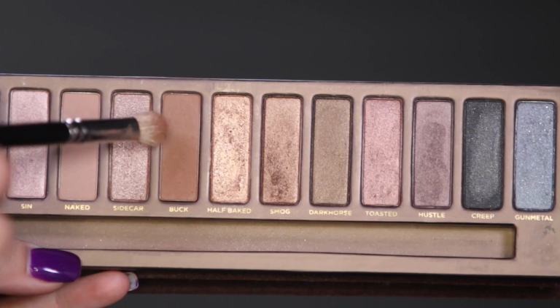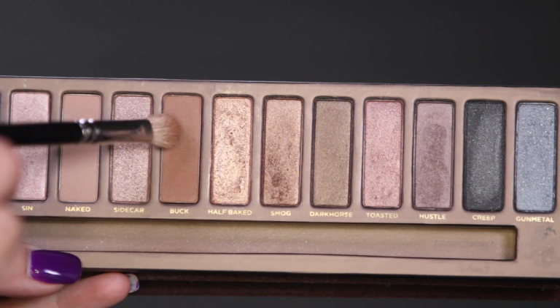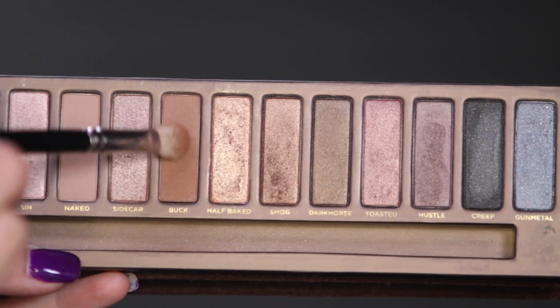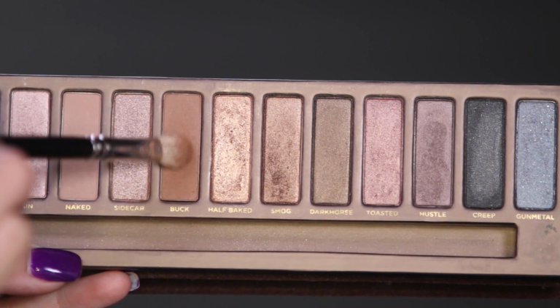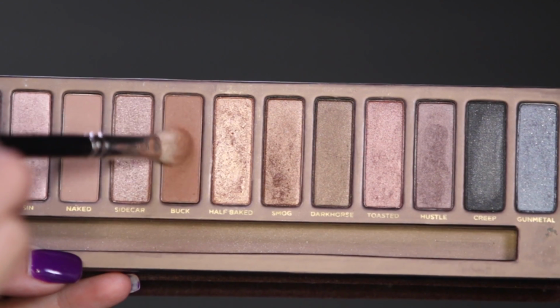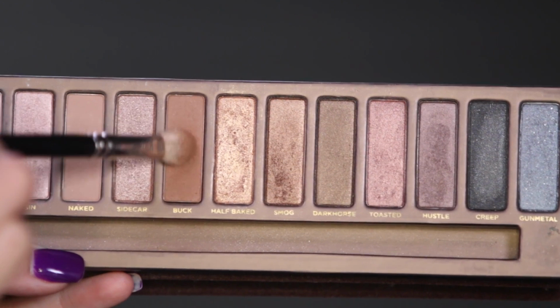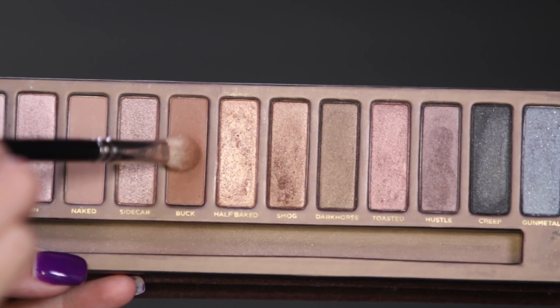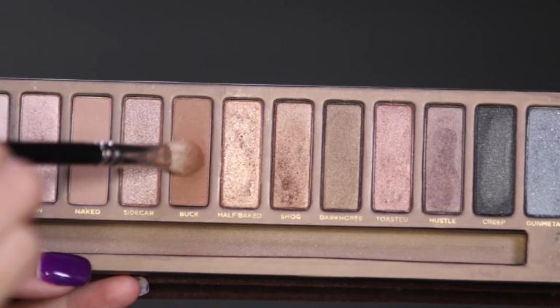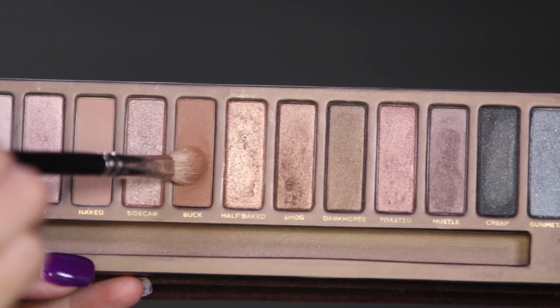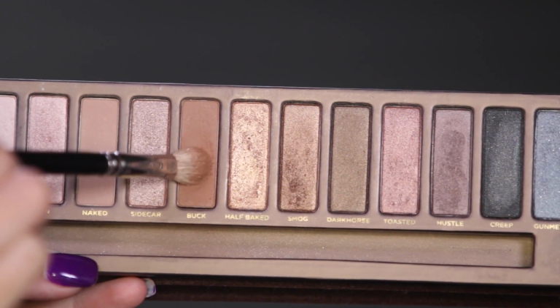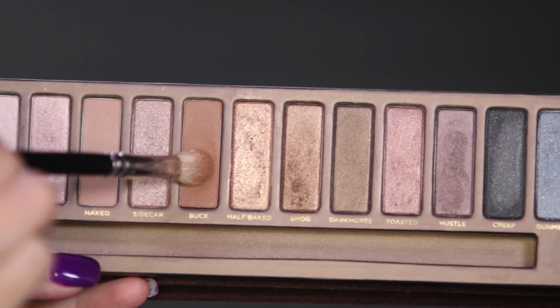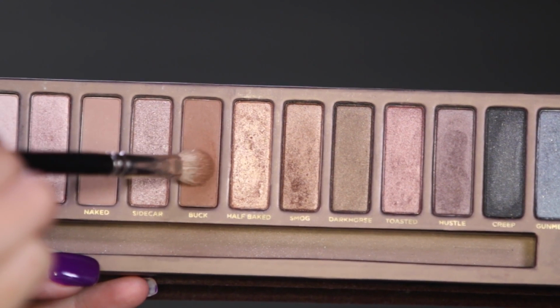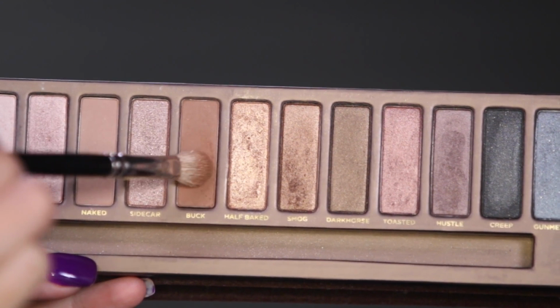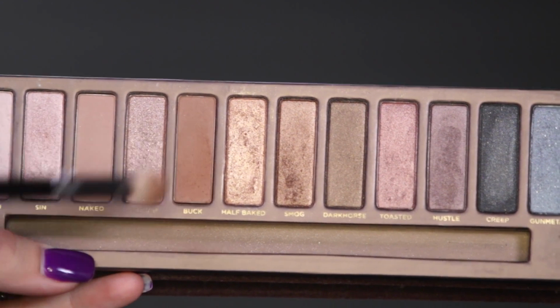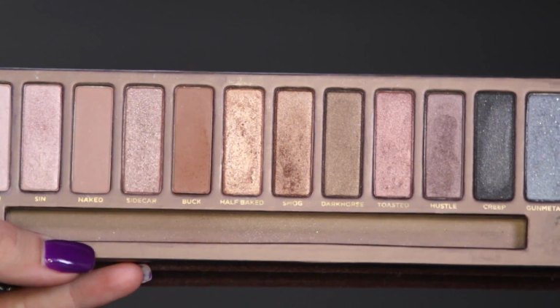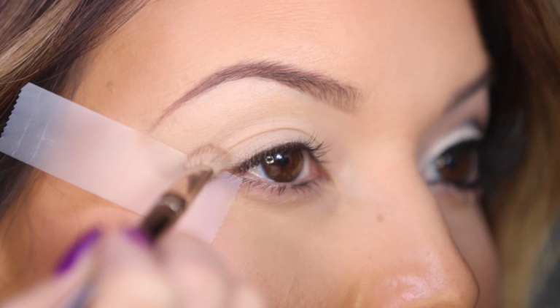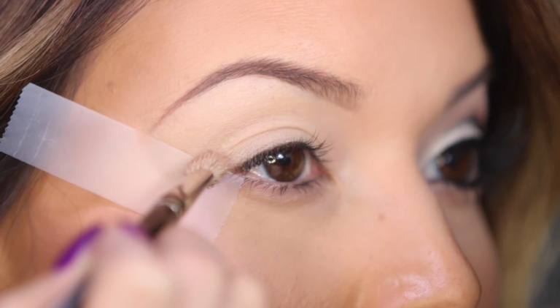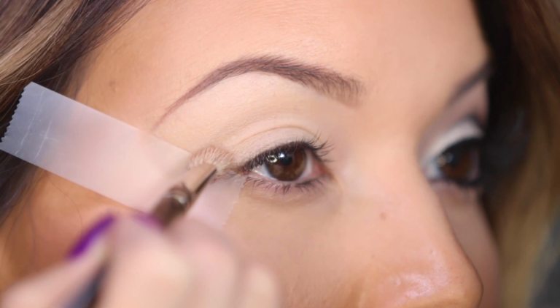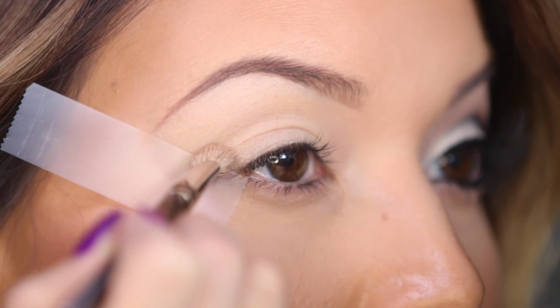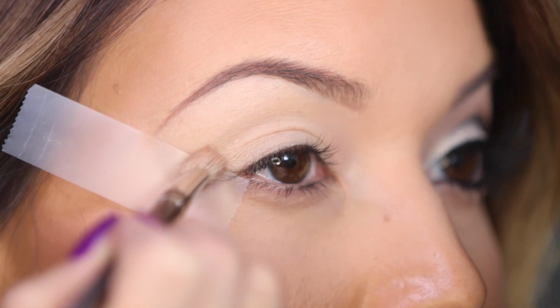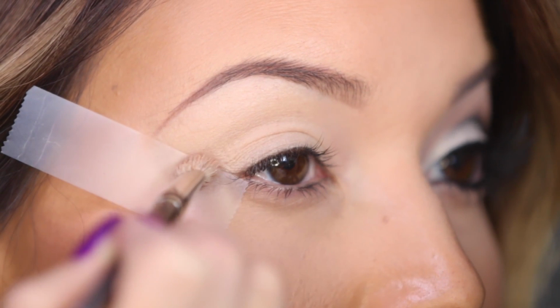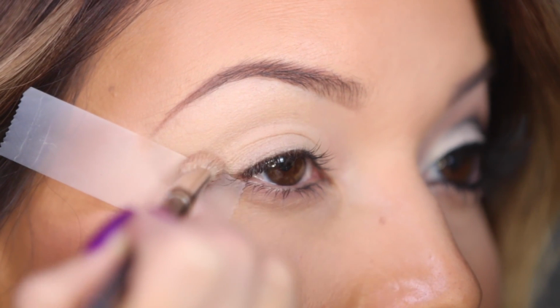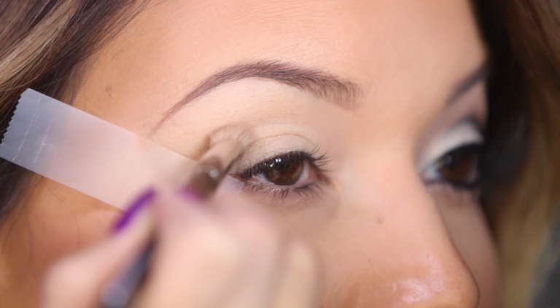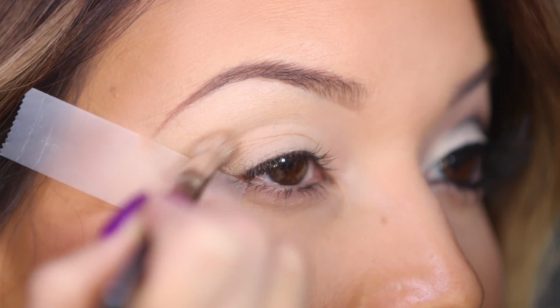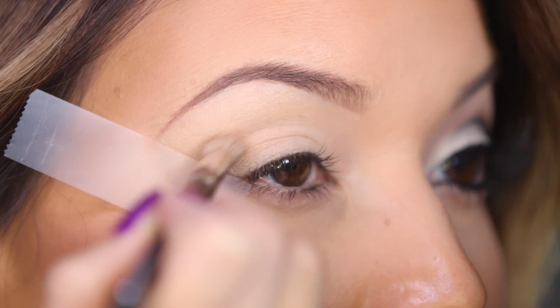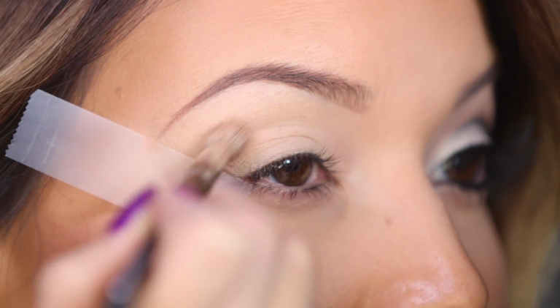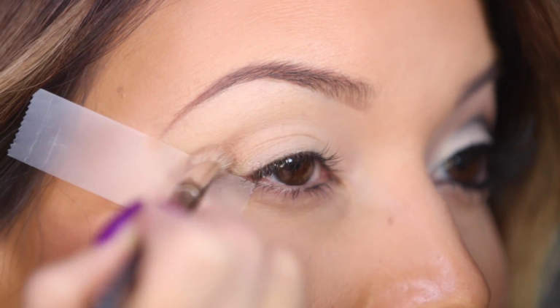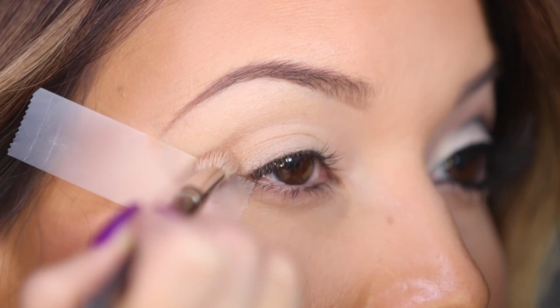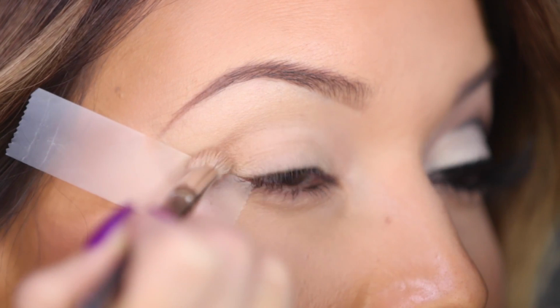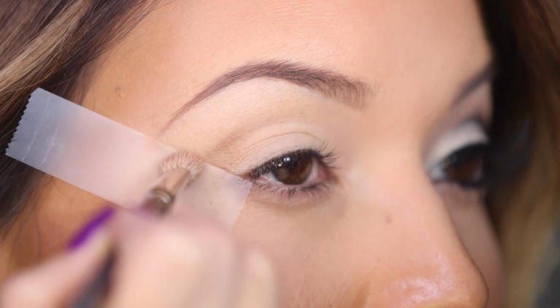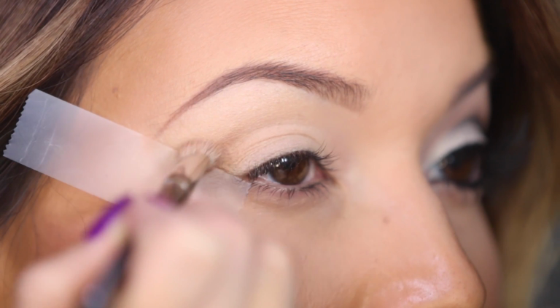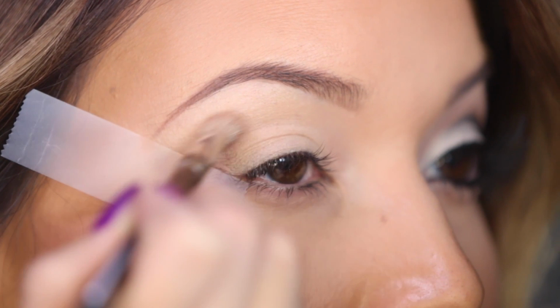Now I'm just dipping a blending brush into Buck from the original Naked palette and I'm going to use this color in my upper crease.